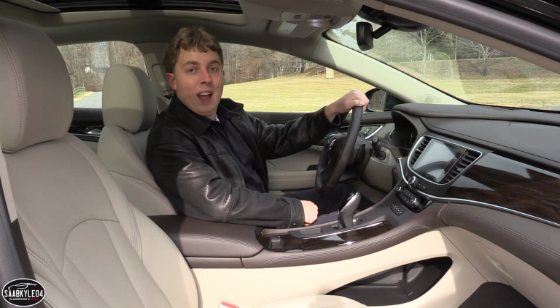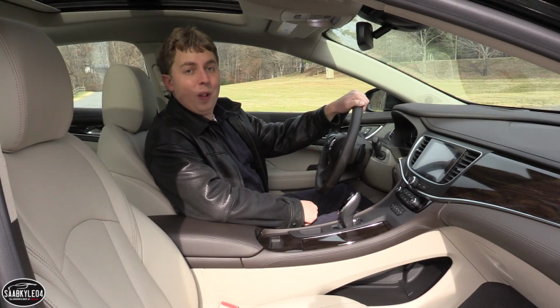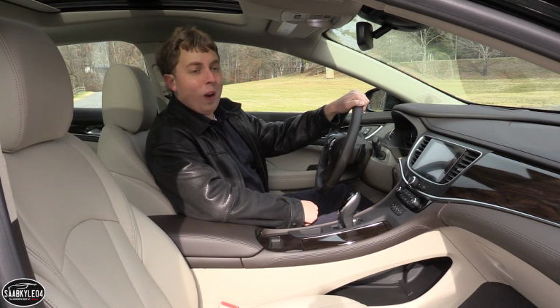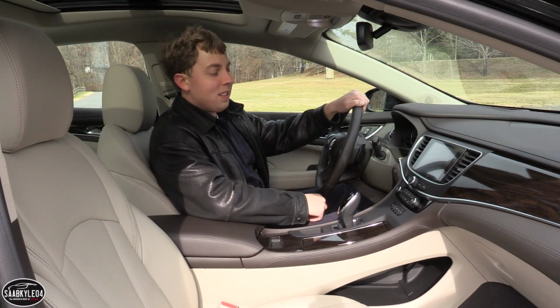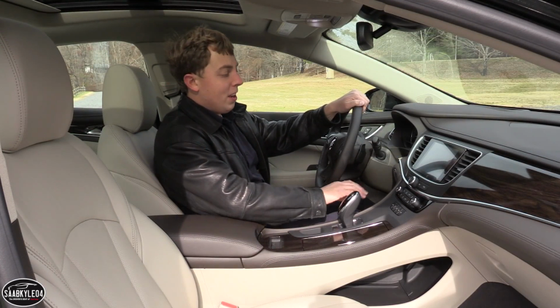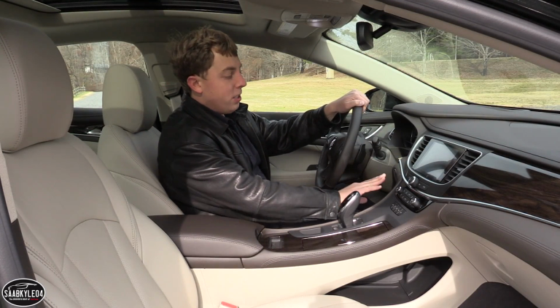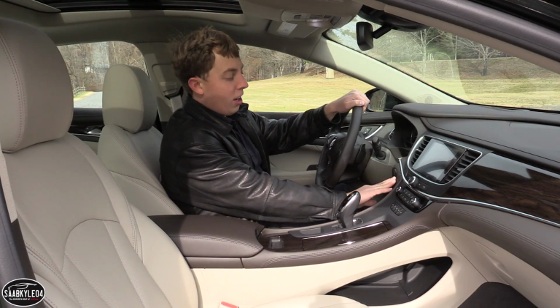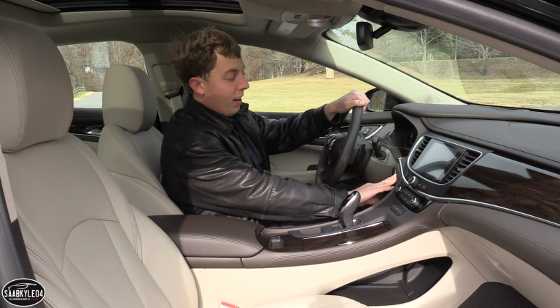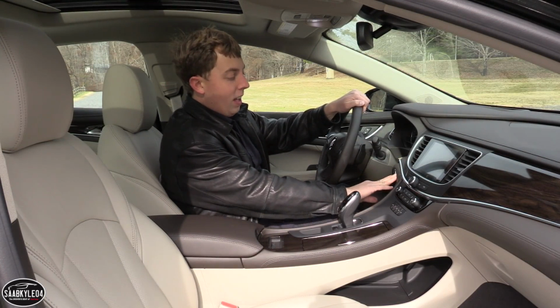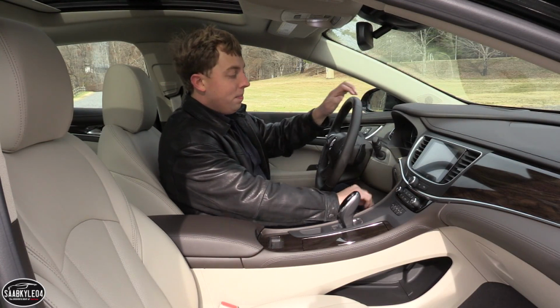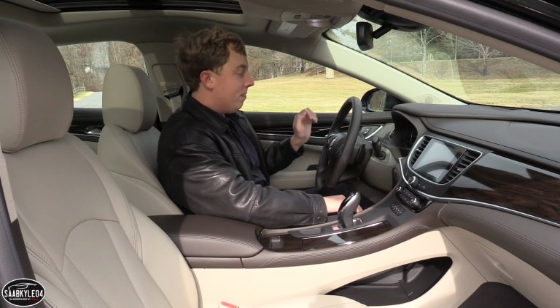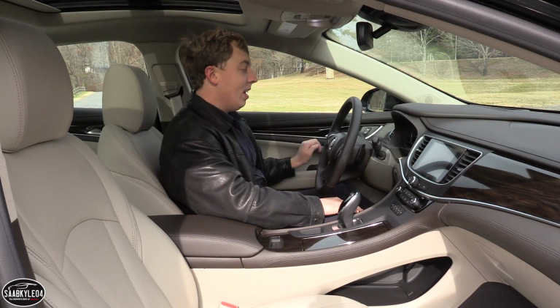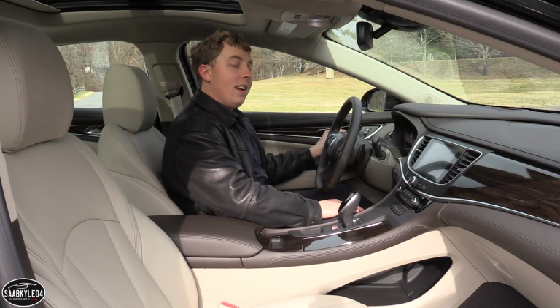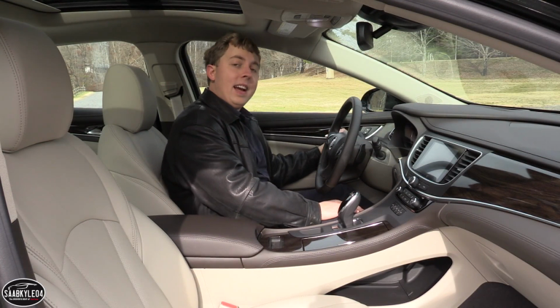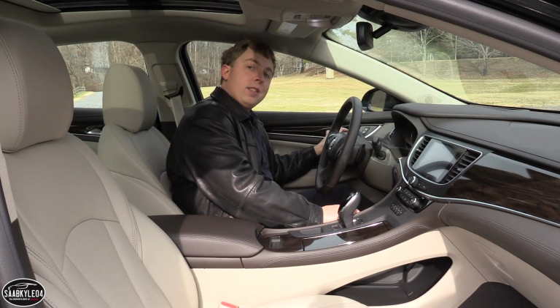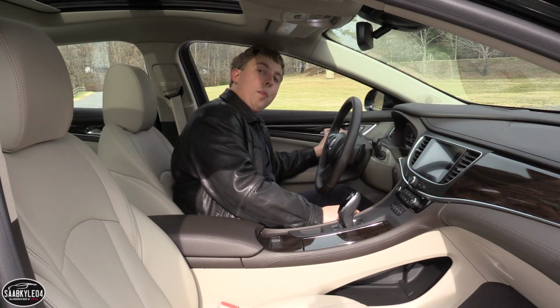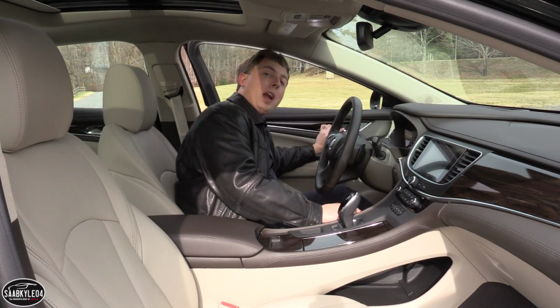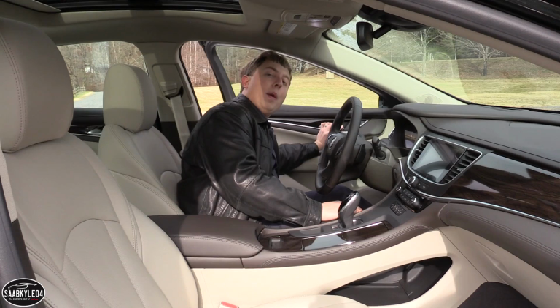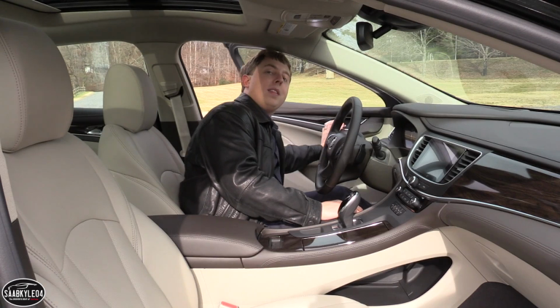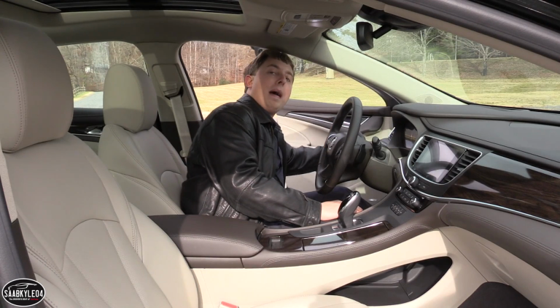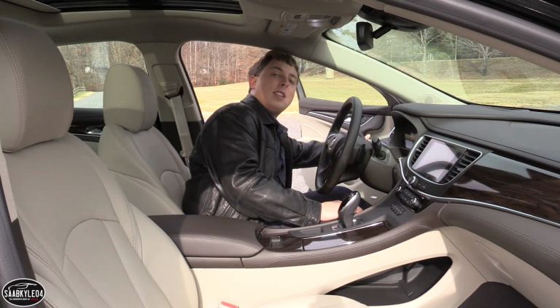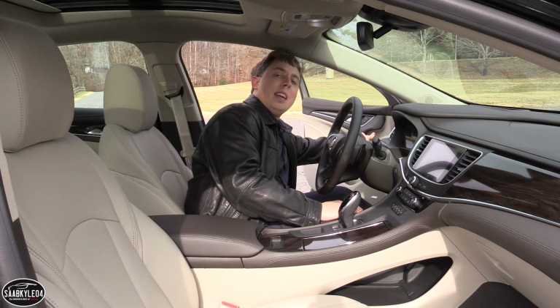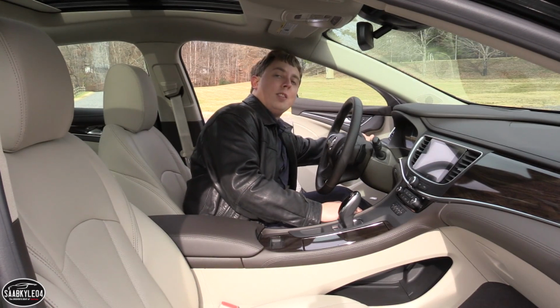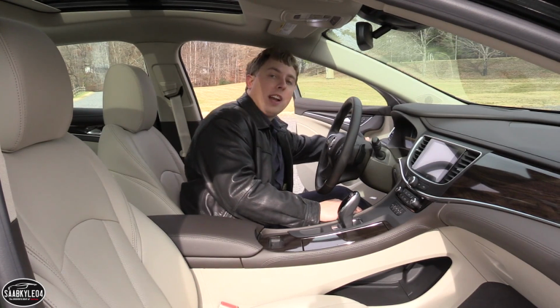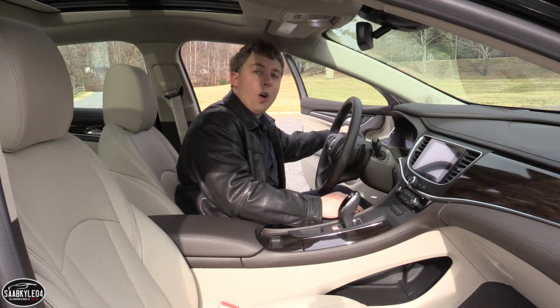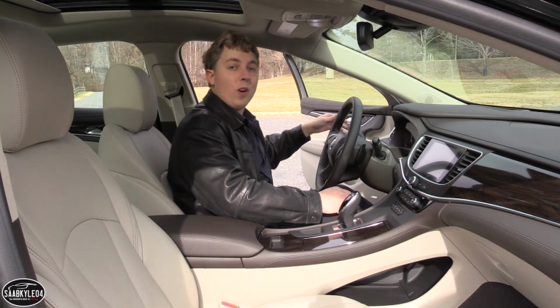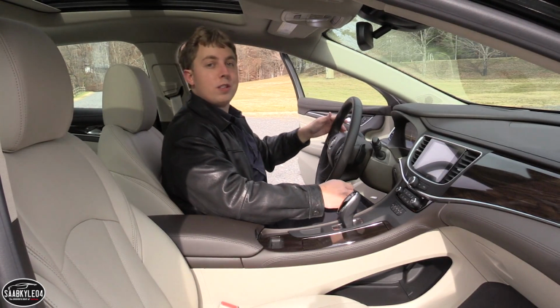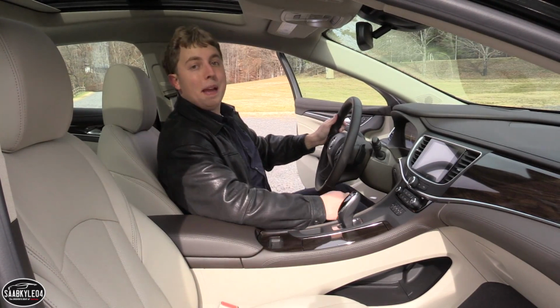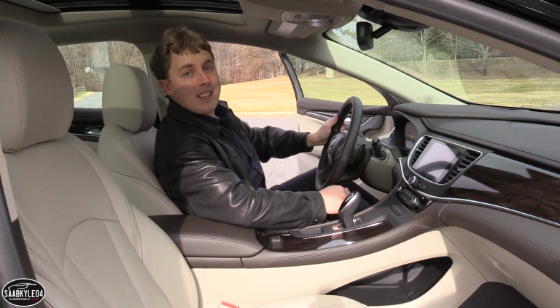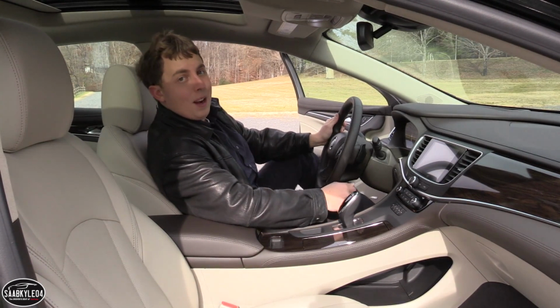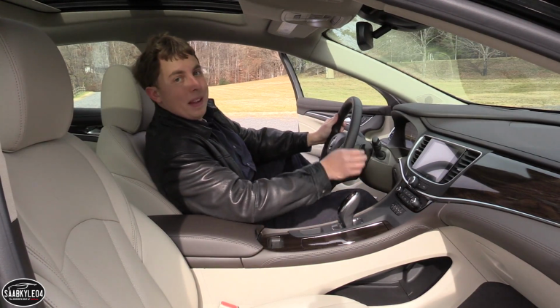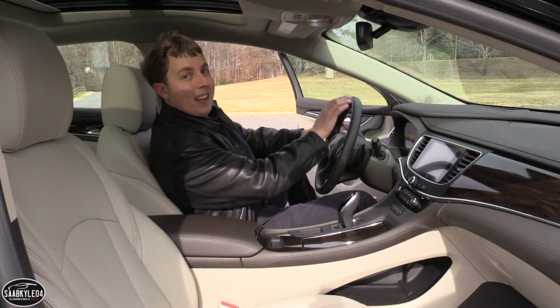All right, let's go ahead and shut her down. Next, we'll make our way to the back seat and check out overall space and amenities.